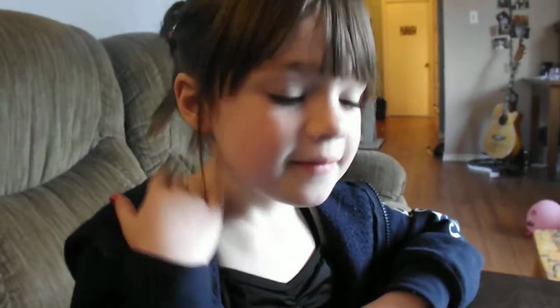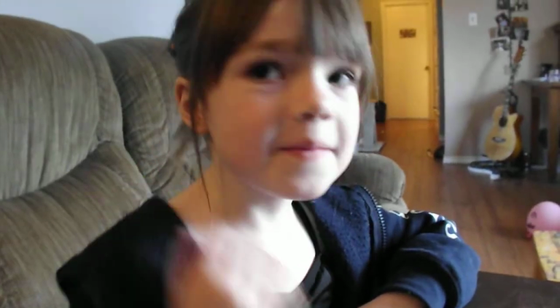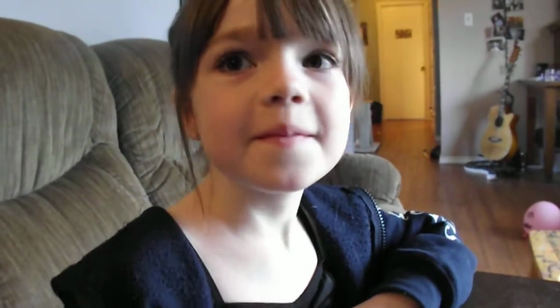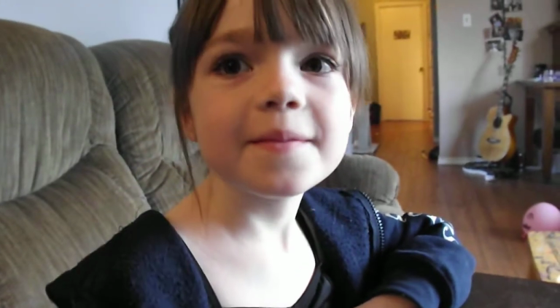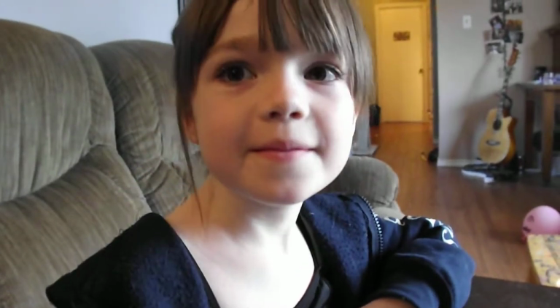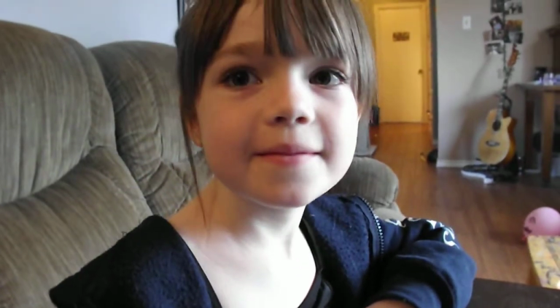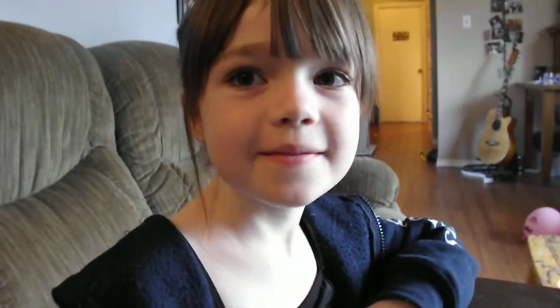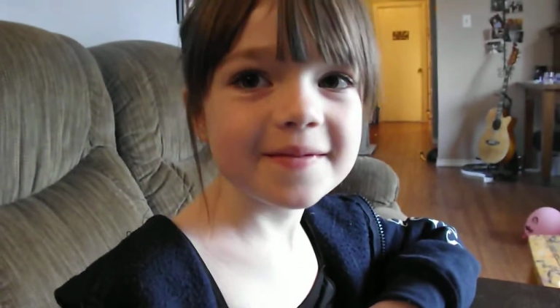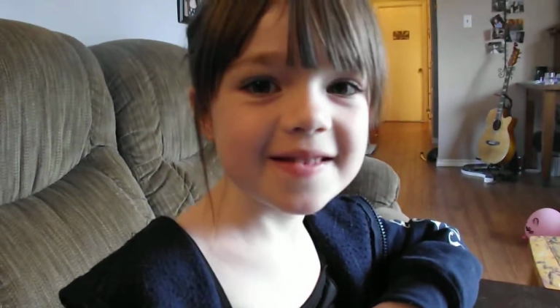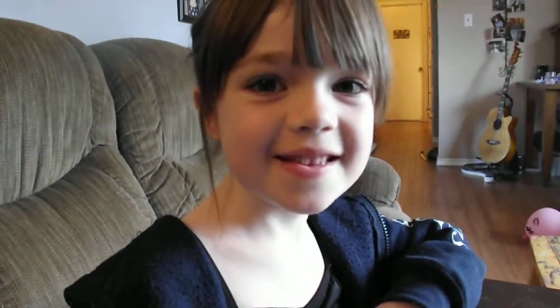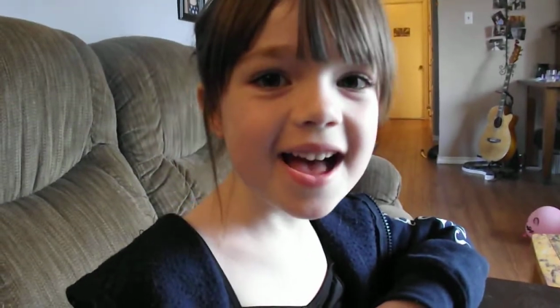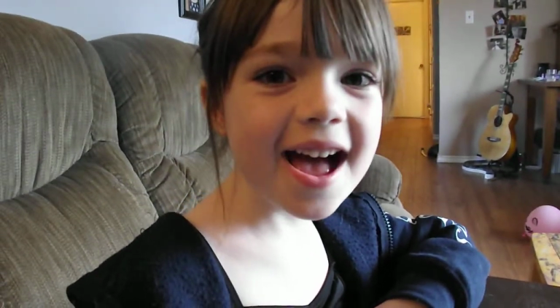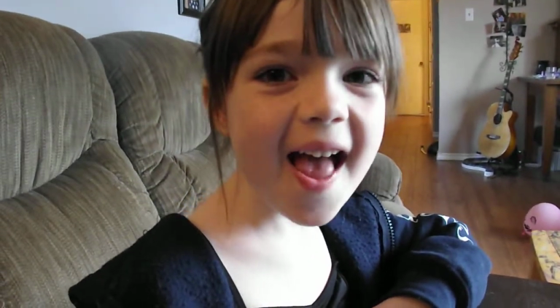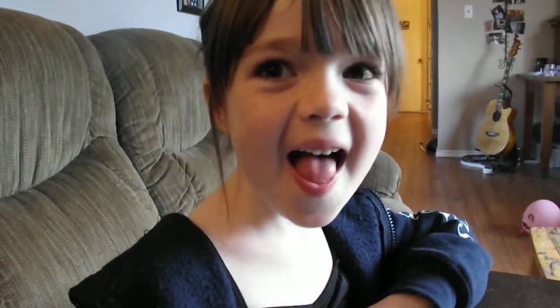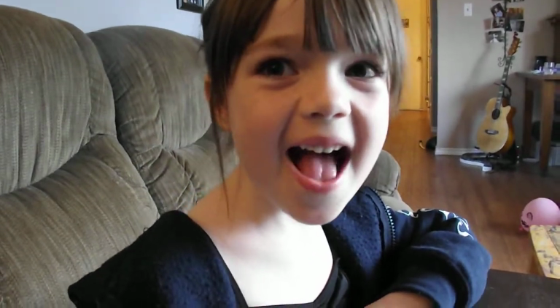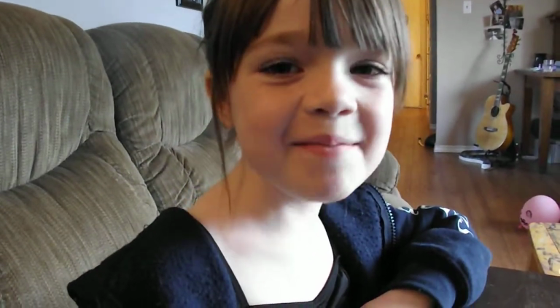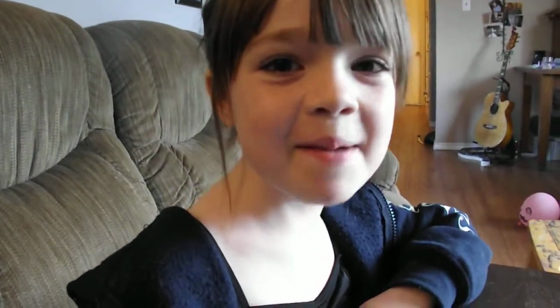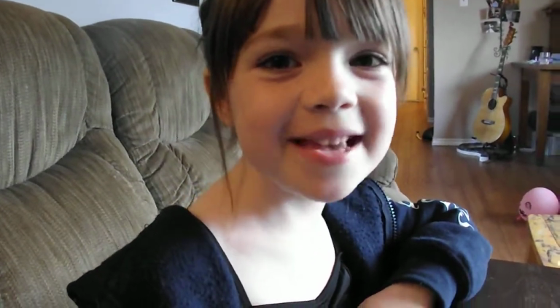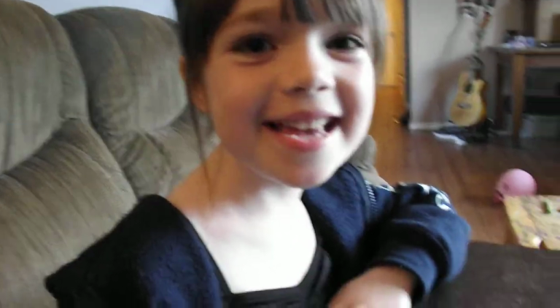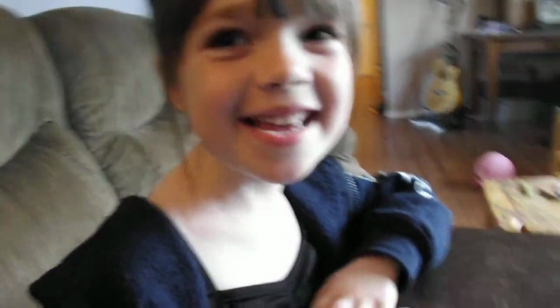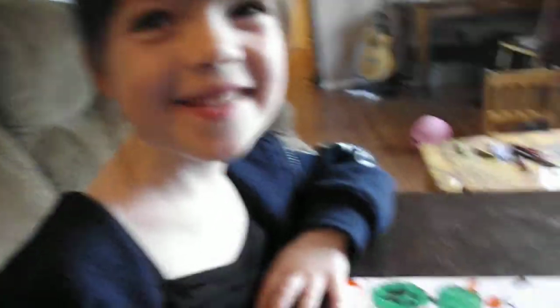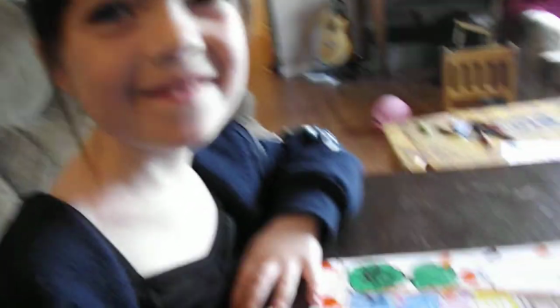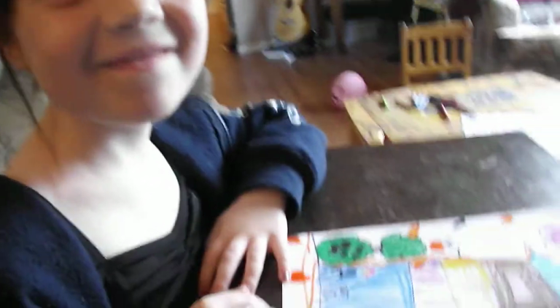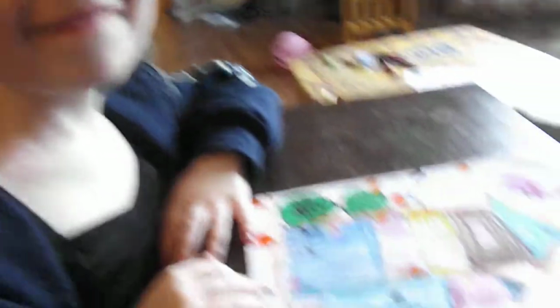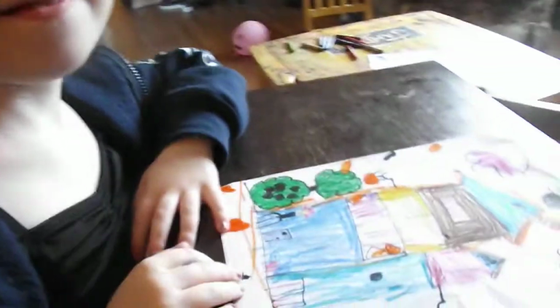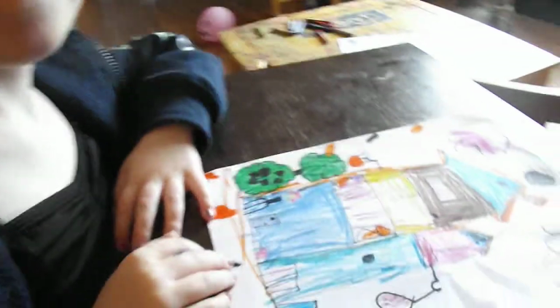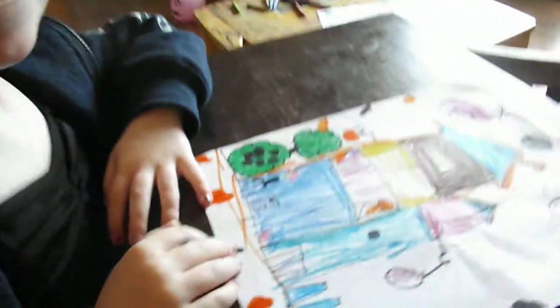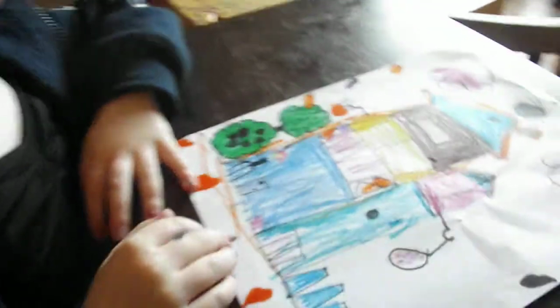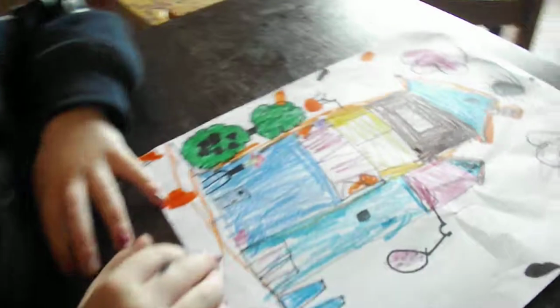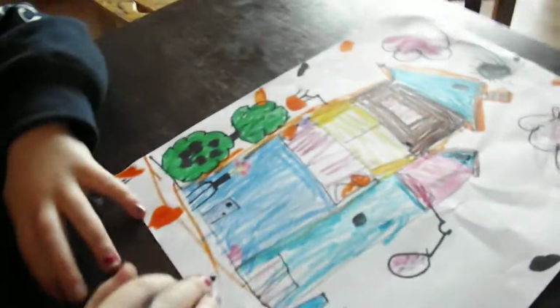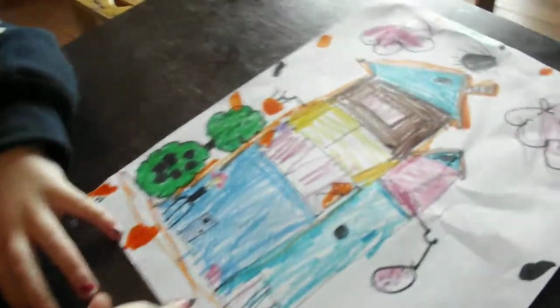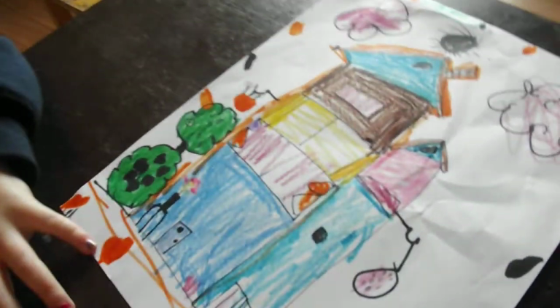Hi Amy Grace. Hi mommy. Will you tell me about your picture that you drew?